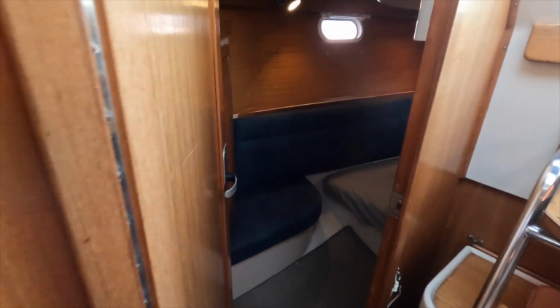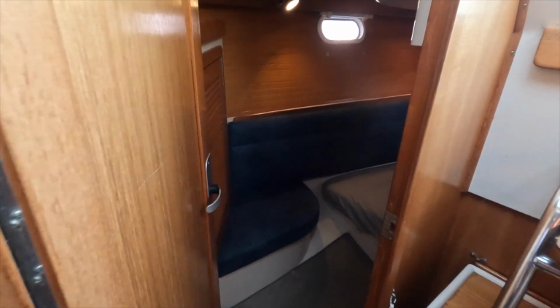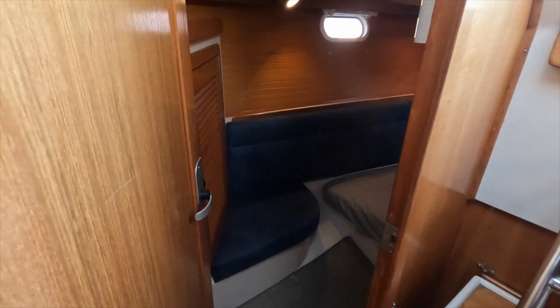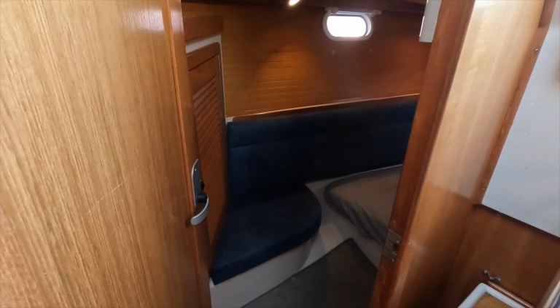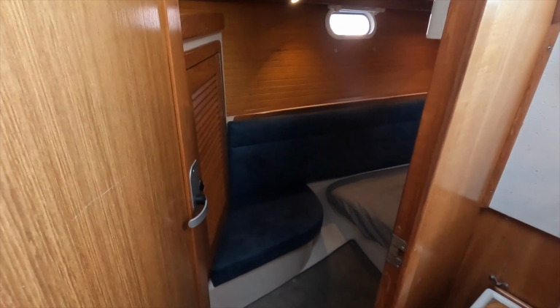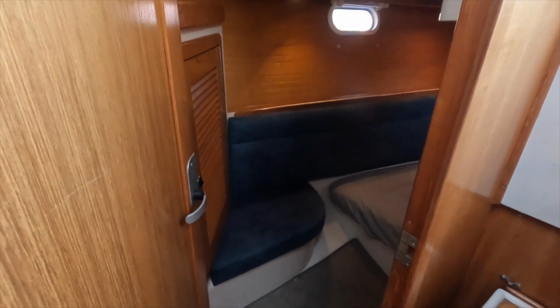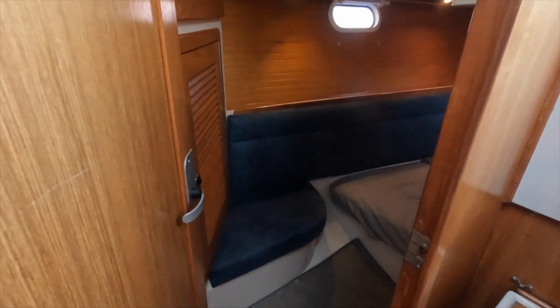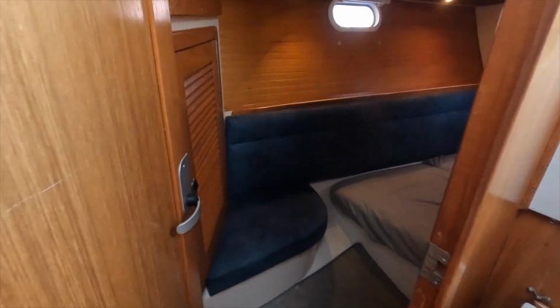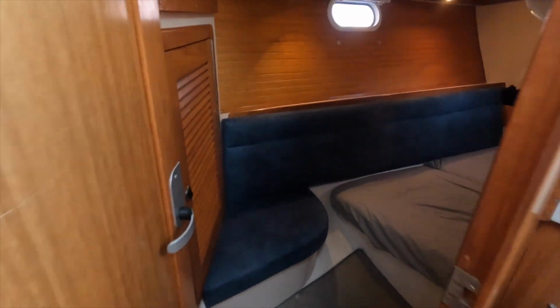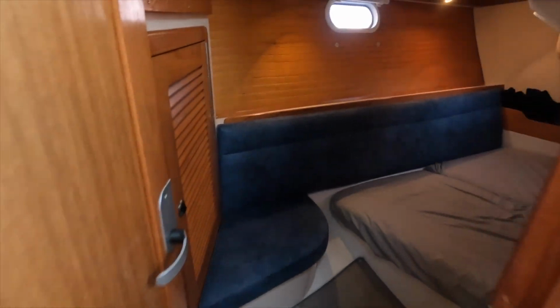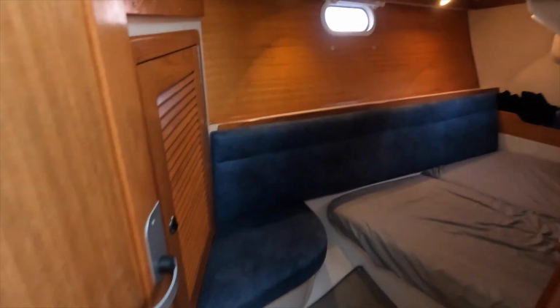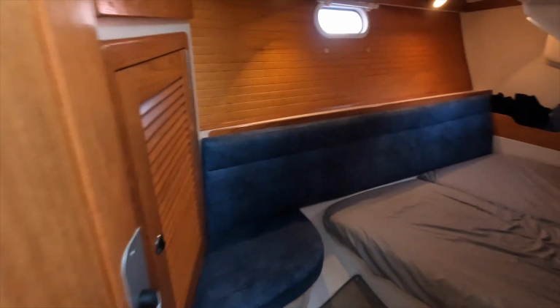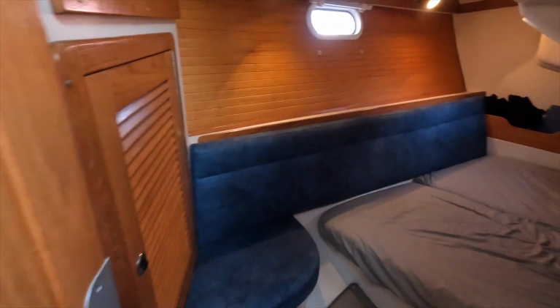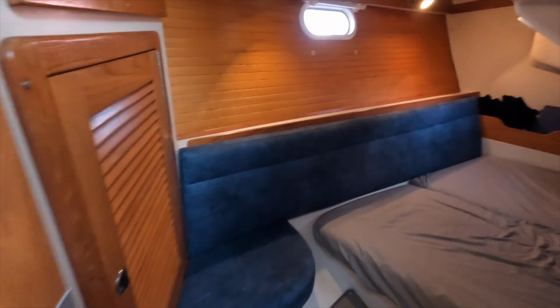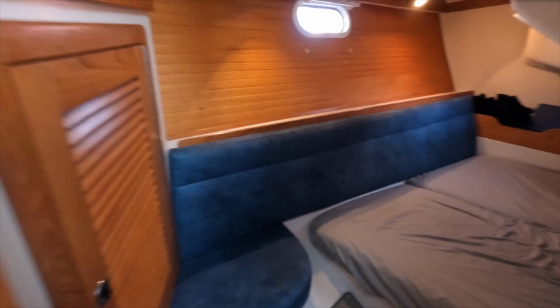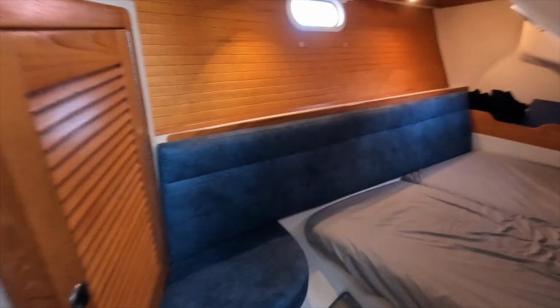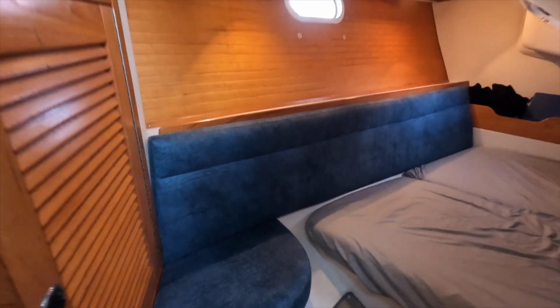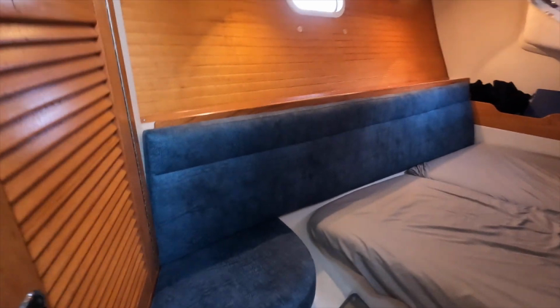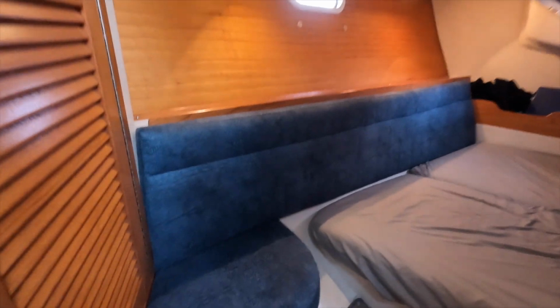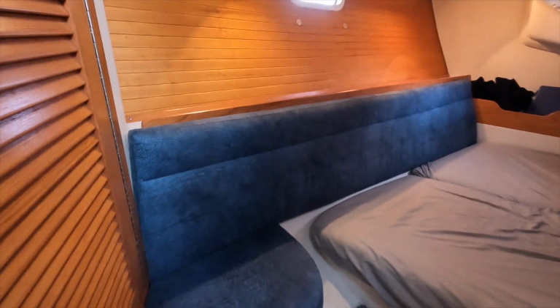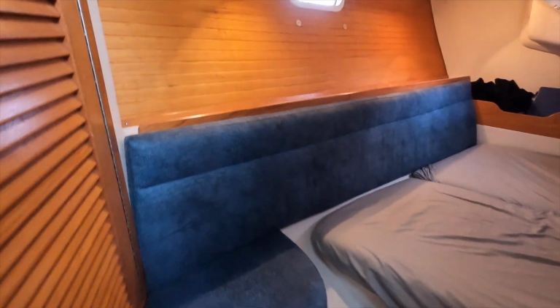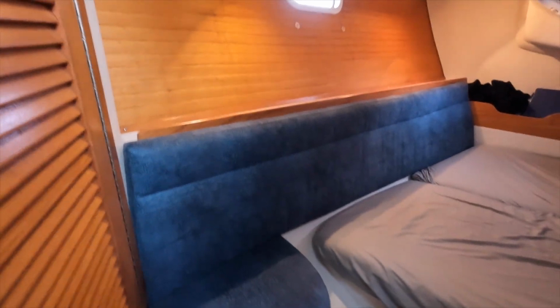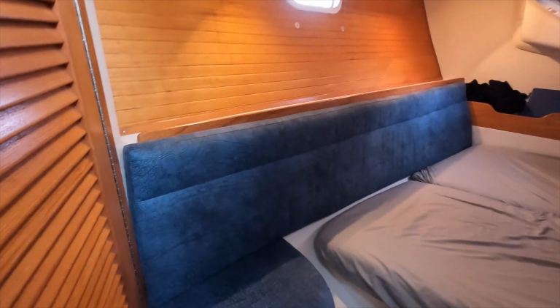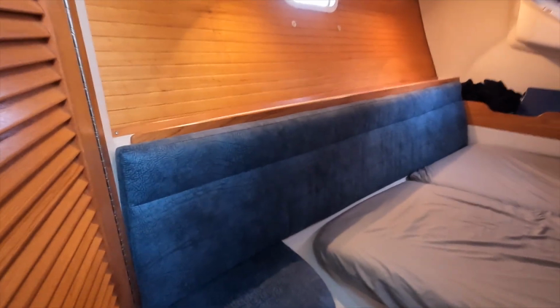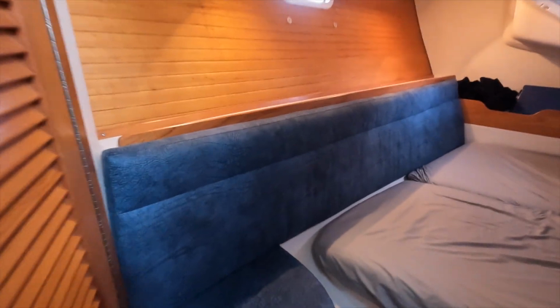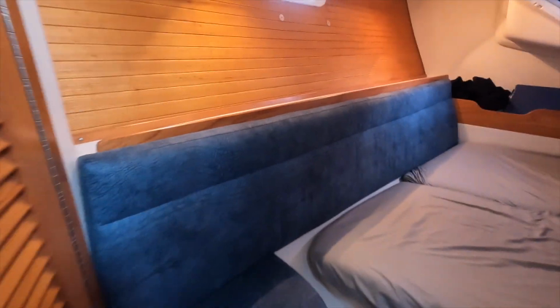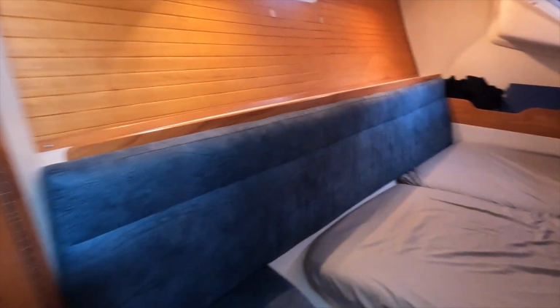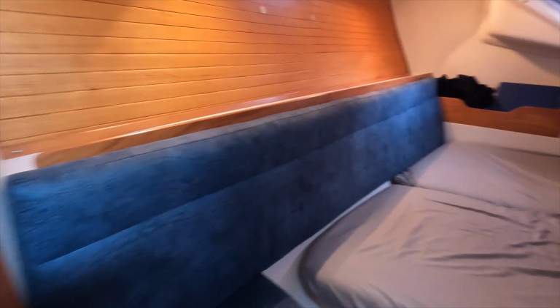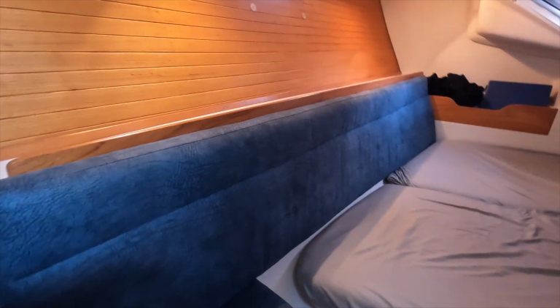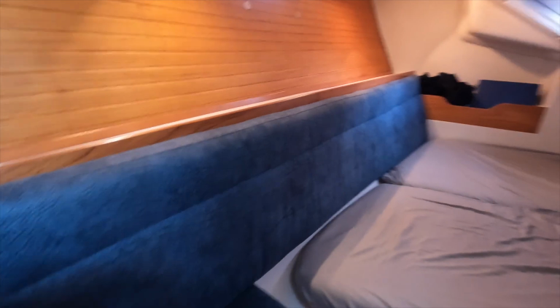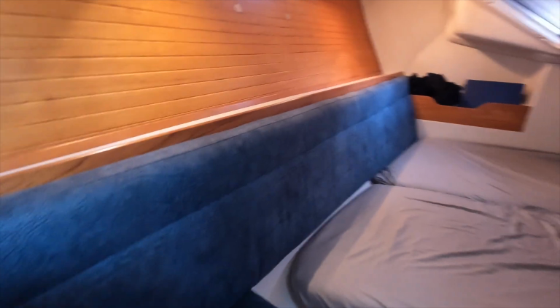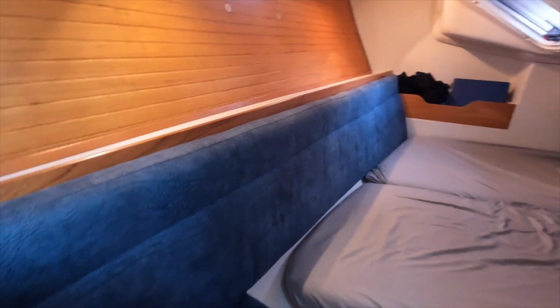Here you see the aft or main cabin — a space for two adults very comfortably.